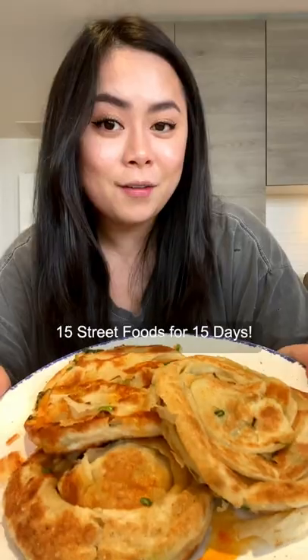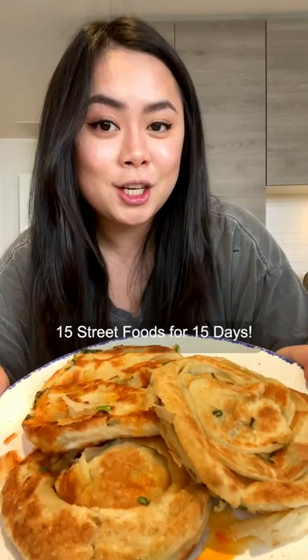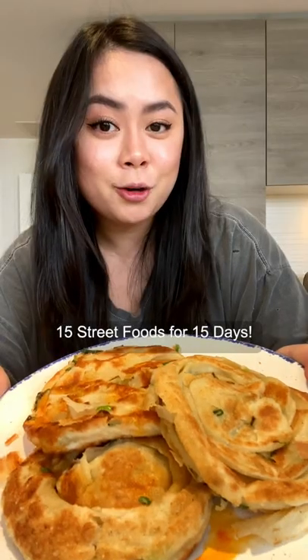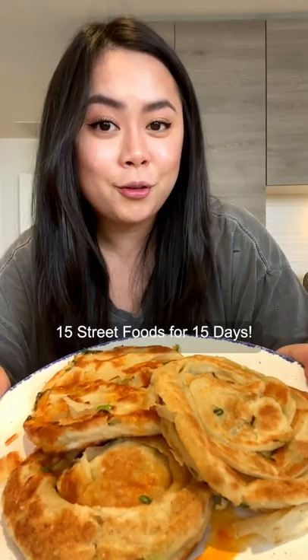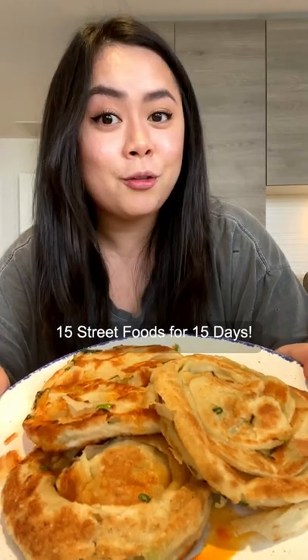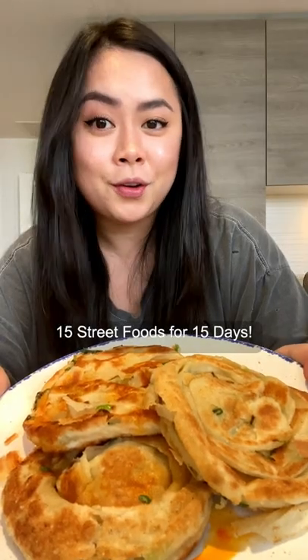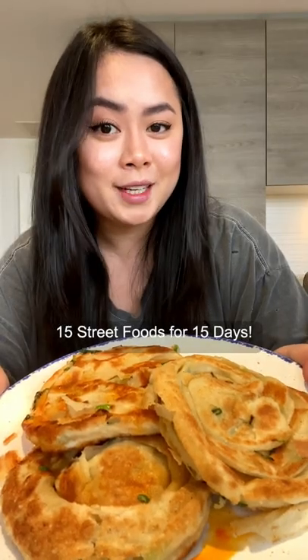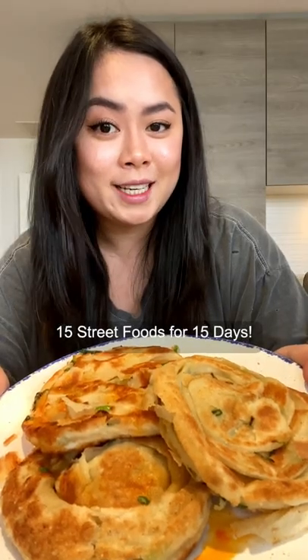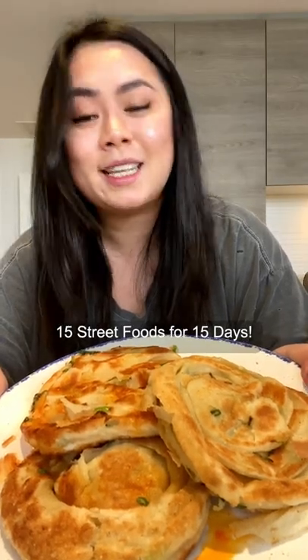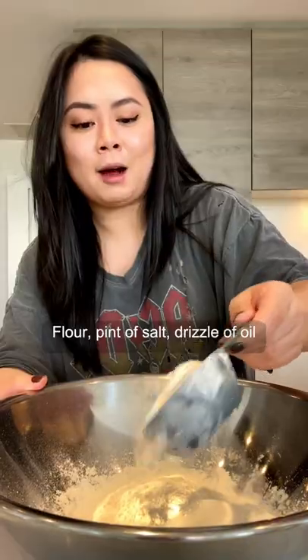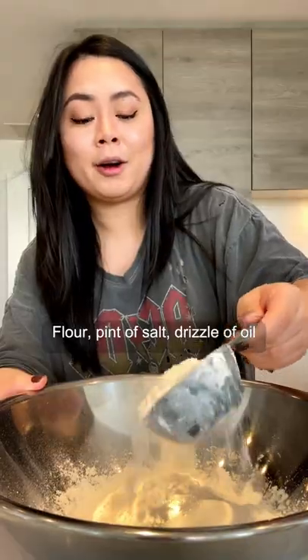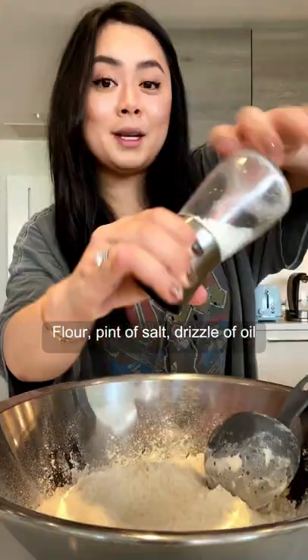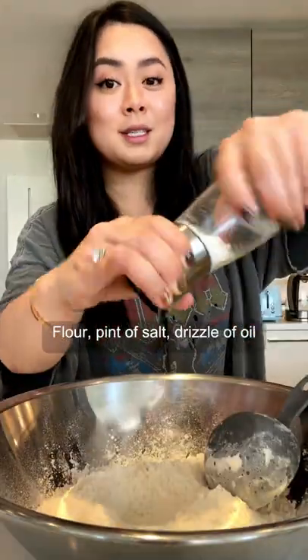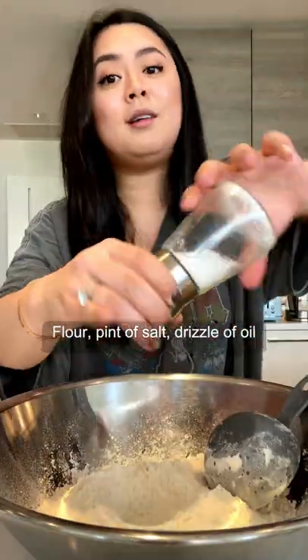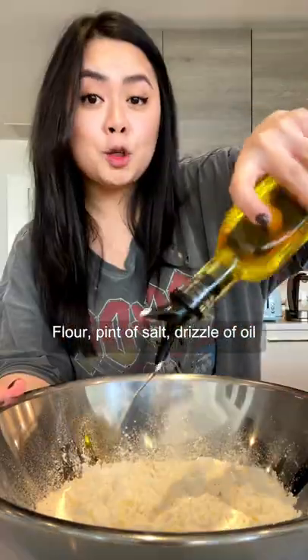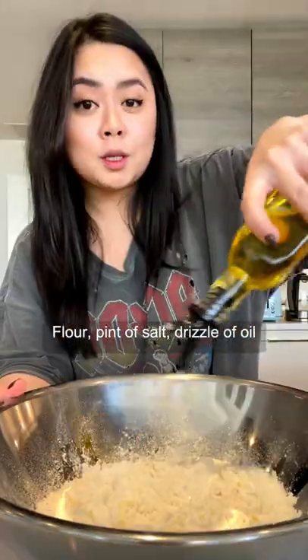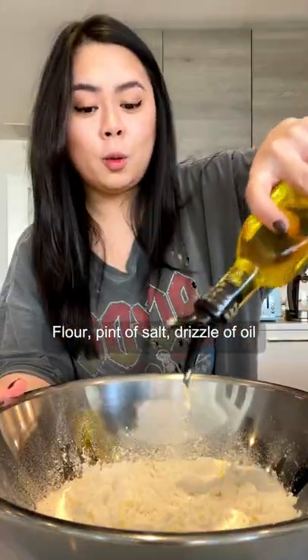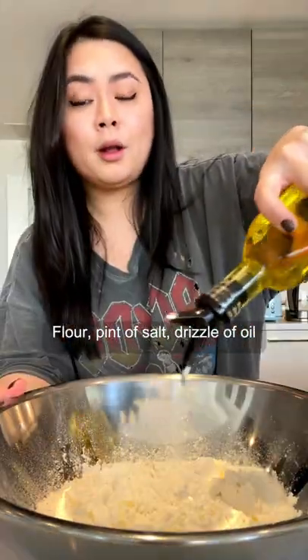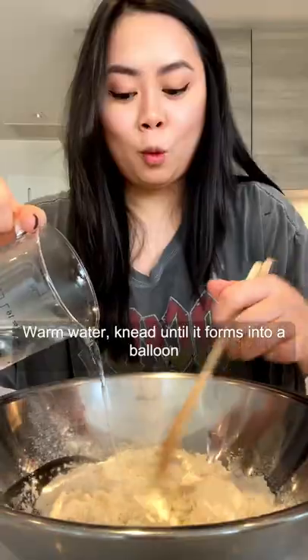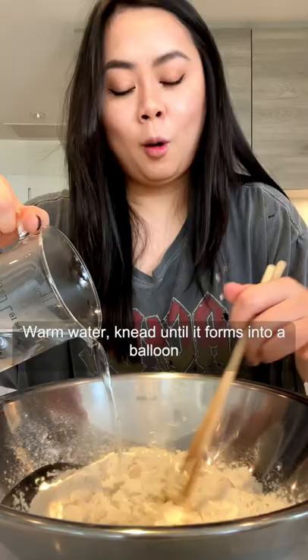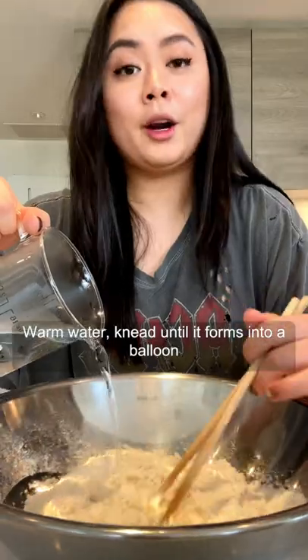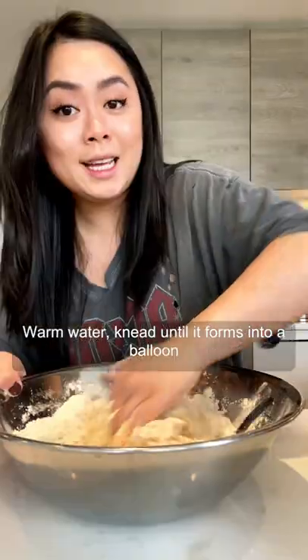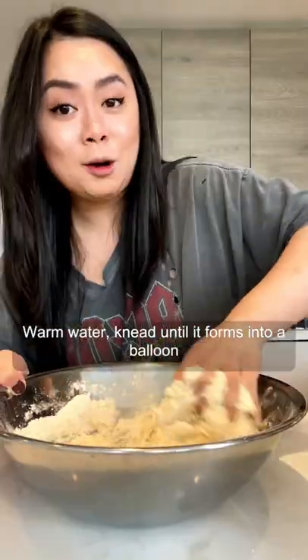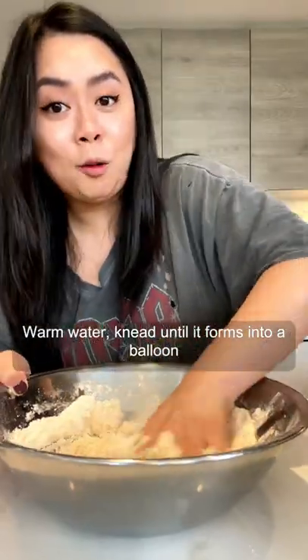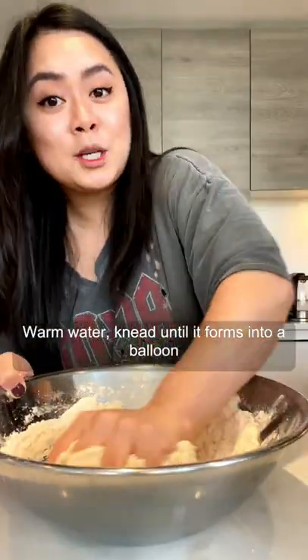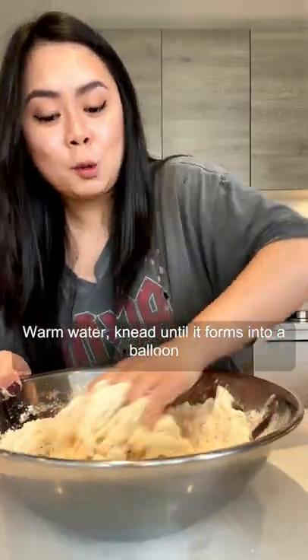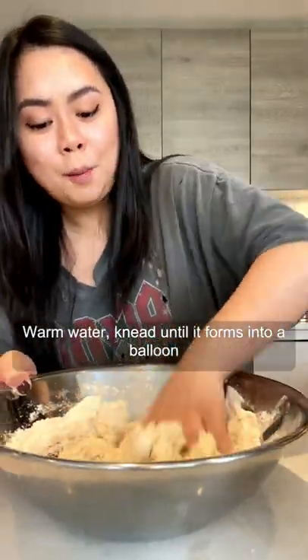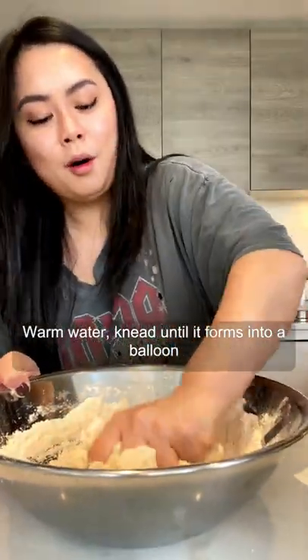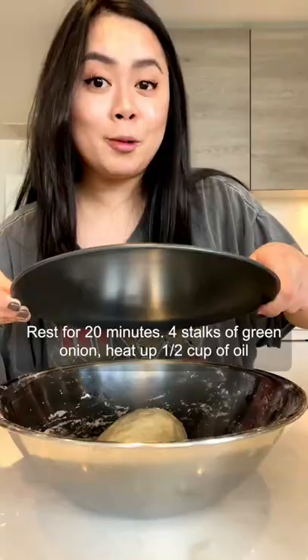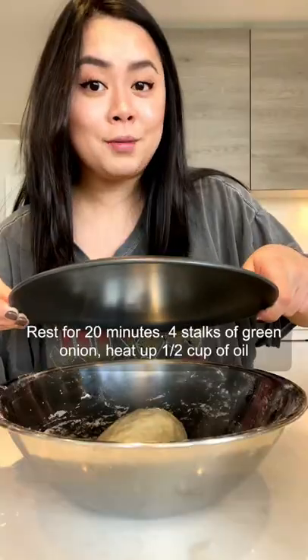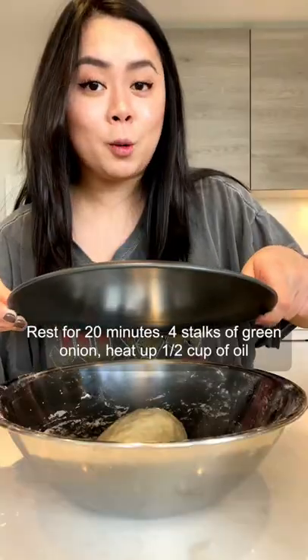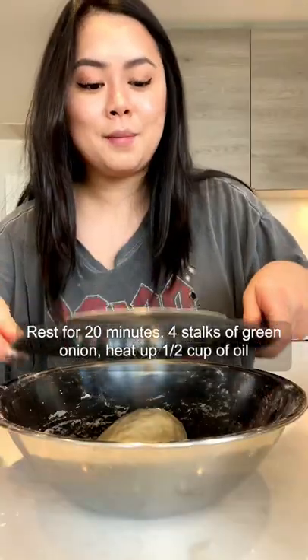15 street food for 15 days. Flour, a pinch of salt, a drizzle of oil, warm water. Knead until it forms into a ball. Rest for 20 minutes.